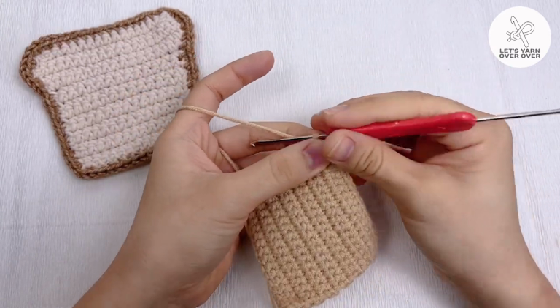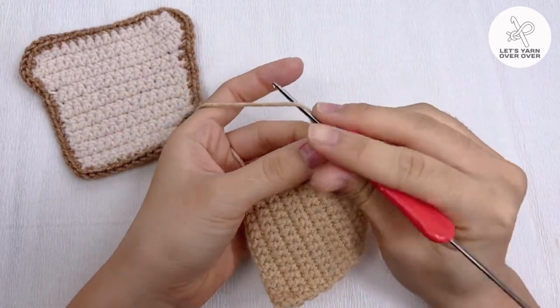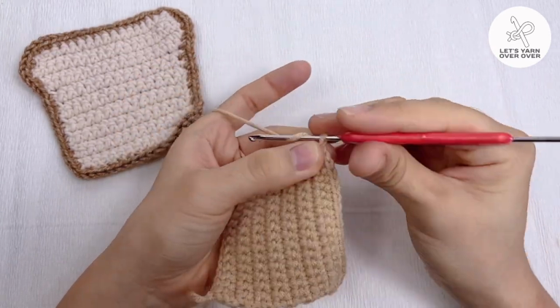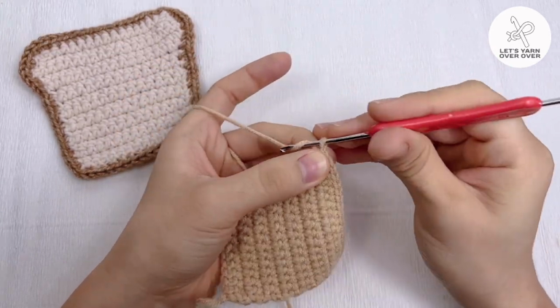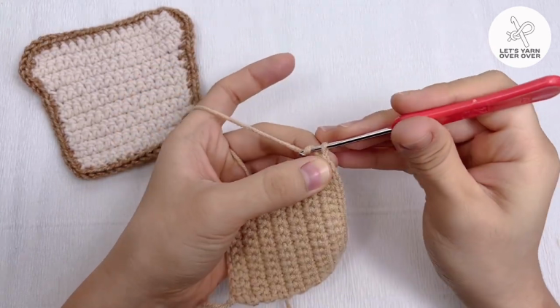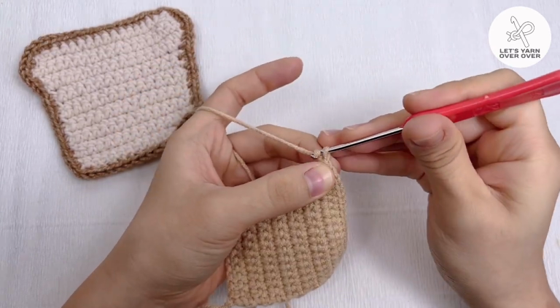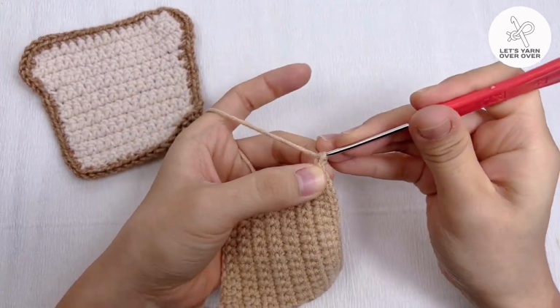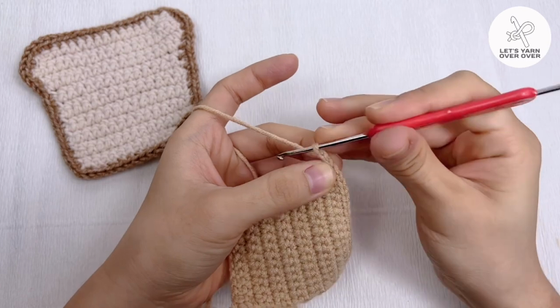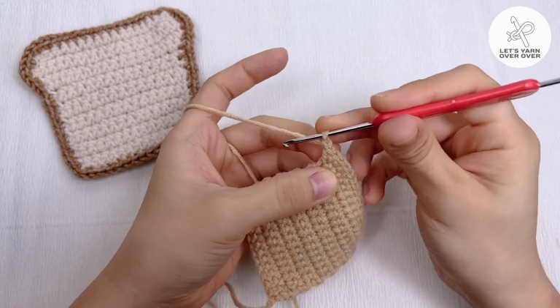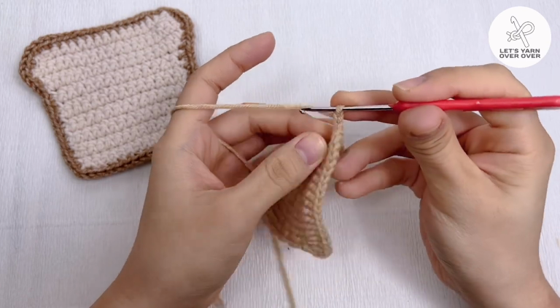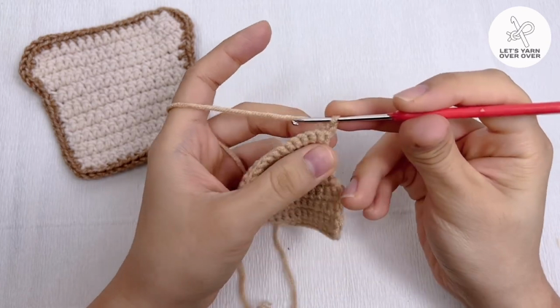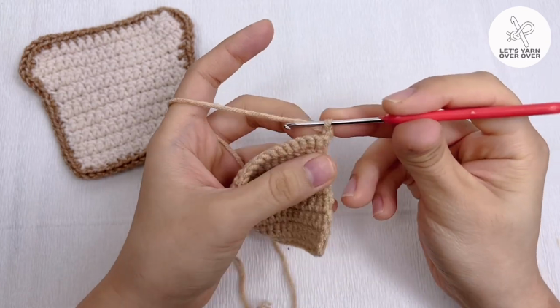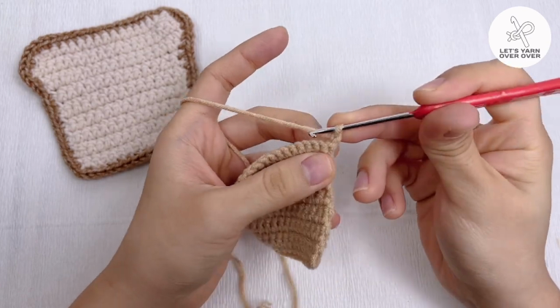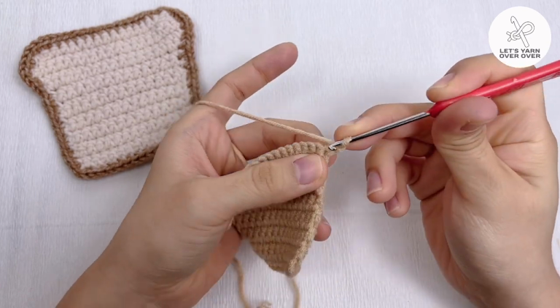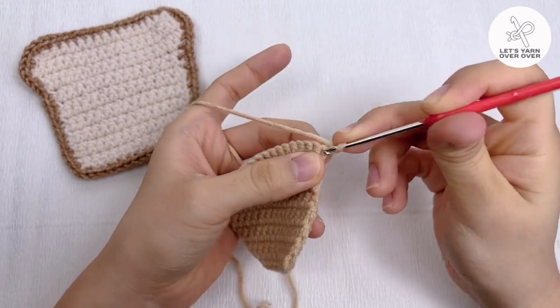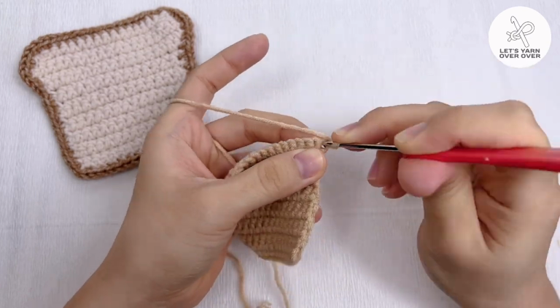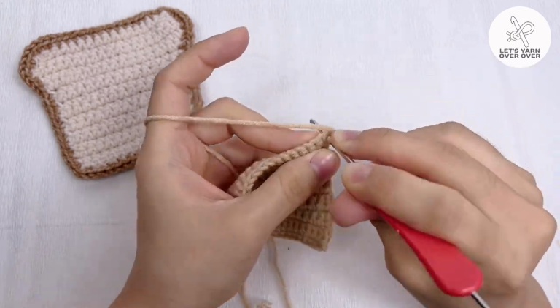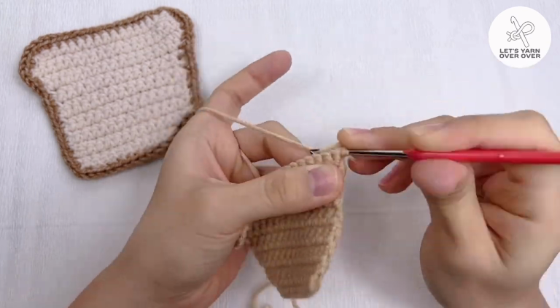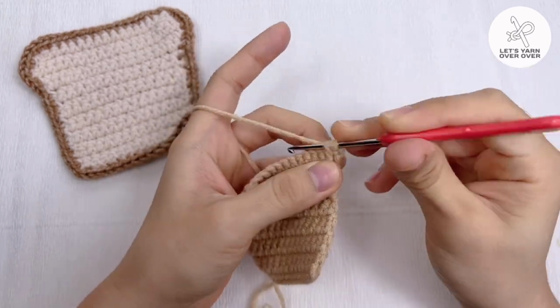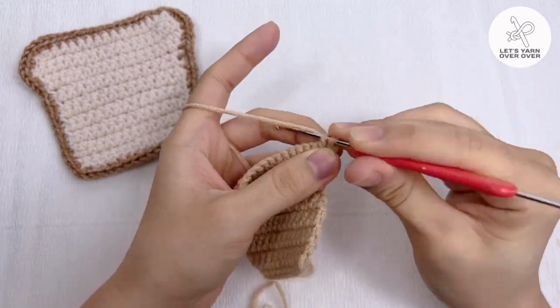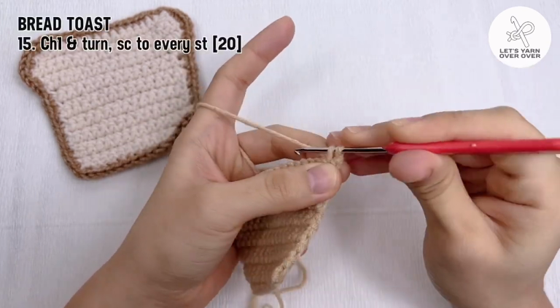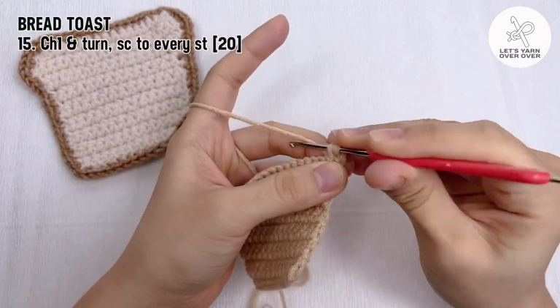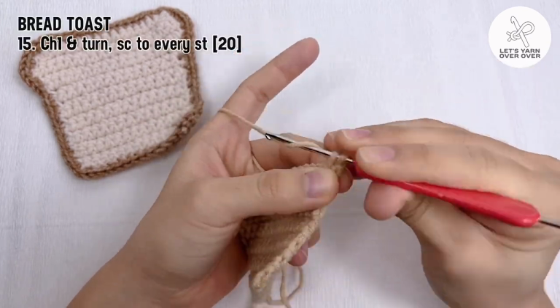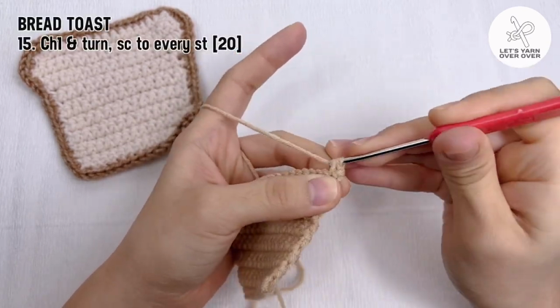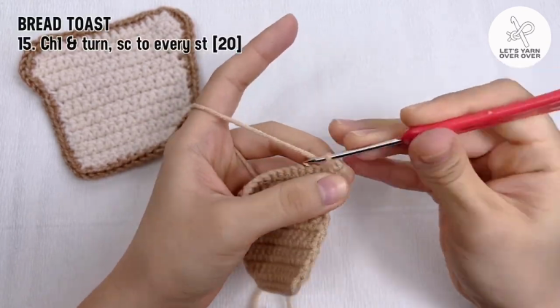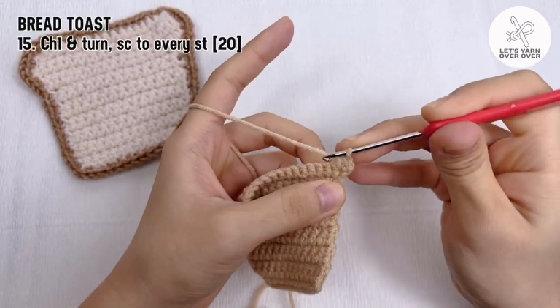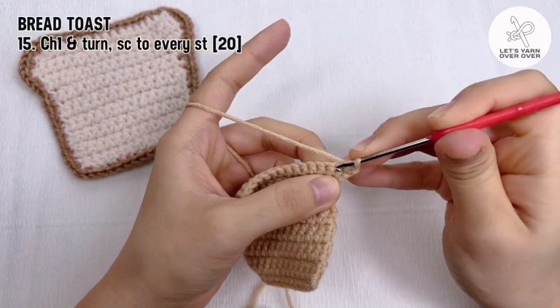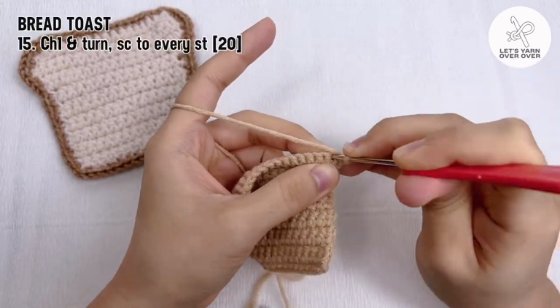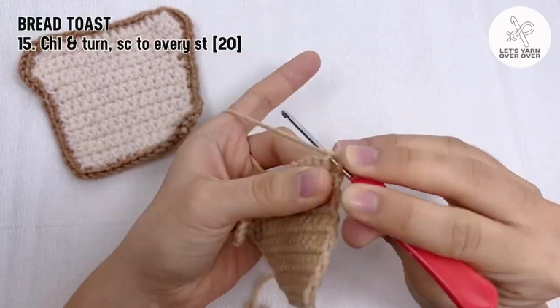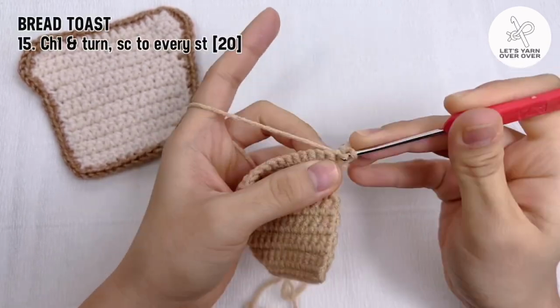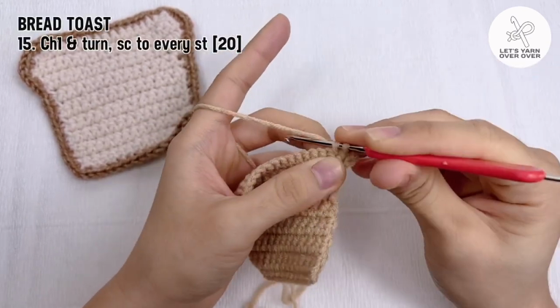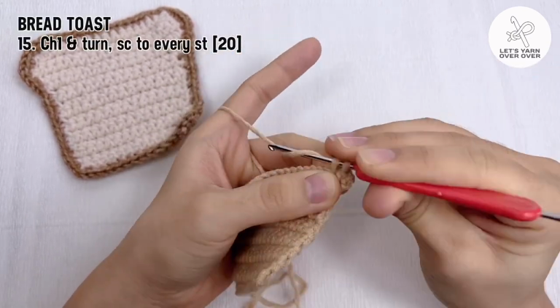Chain one and turn, make a single crochet in every stitch. You still have 20 stitches.